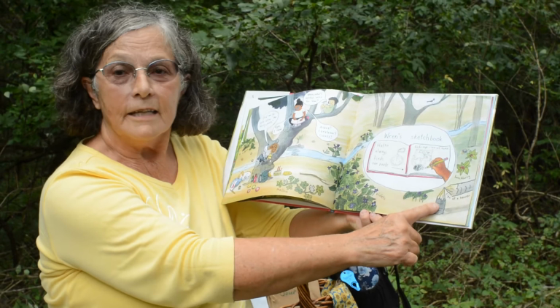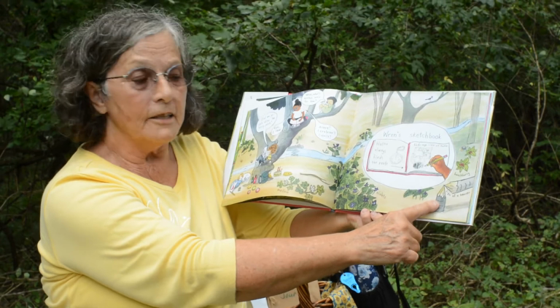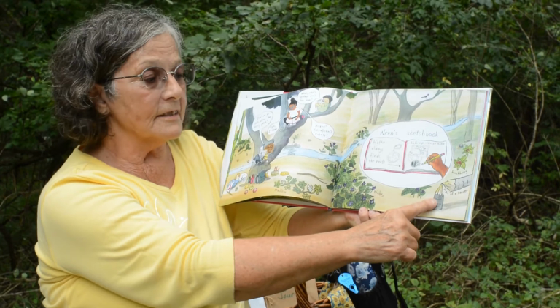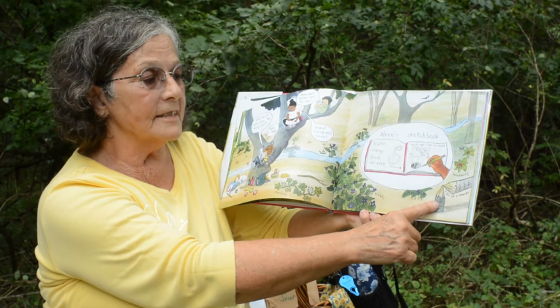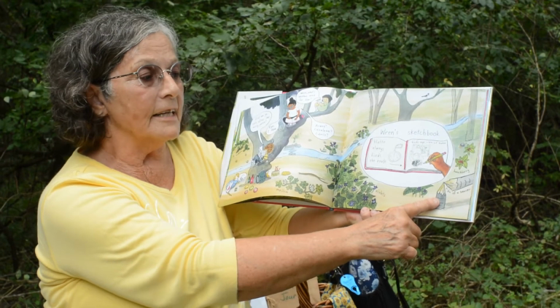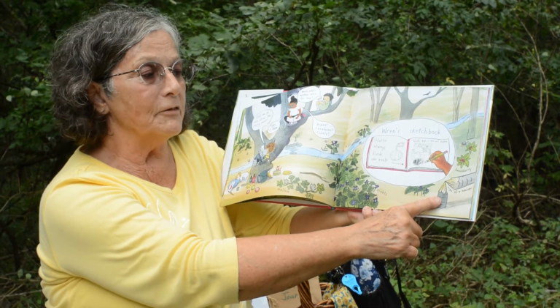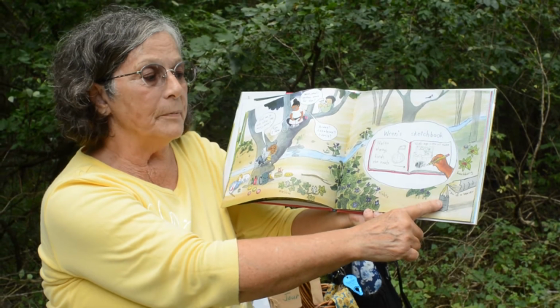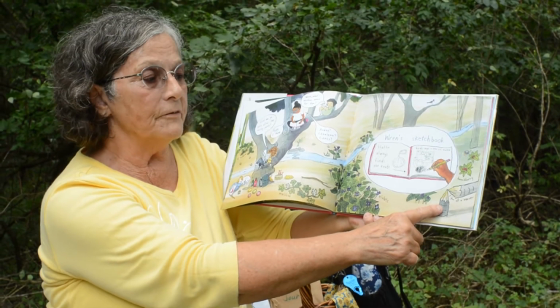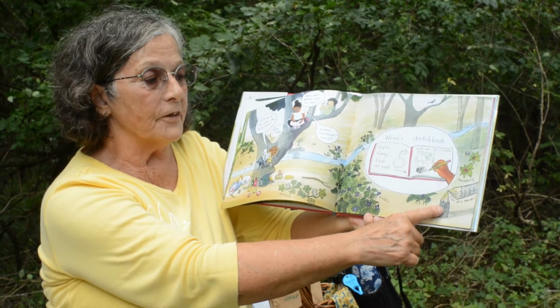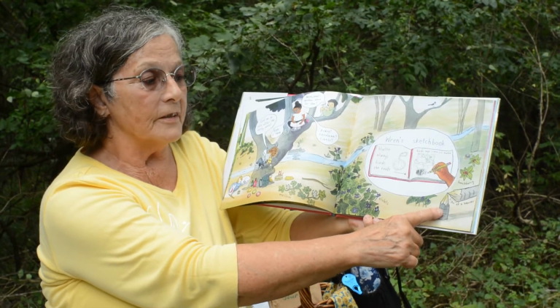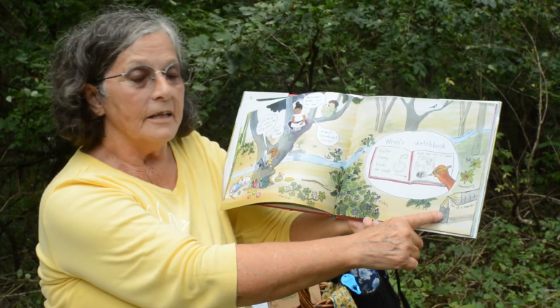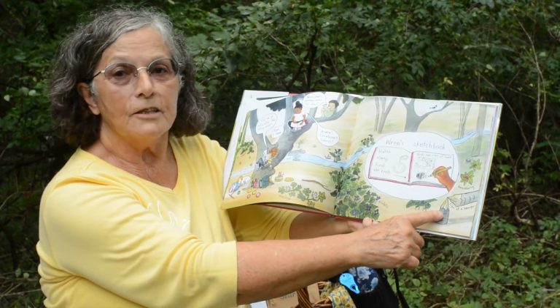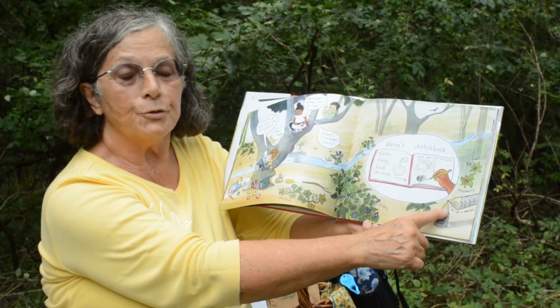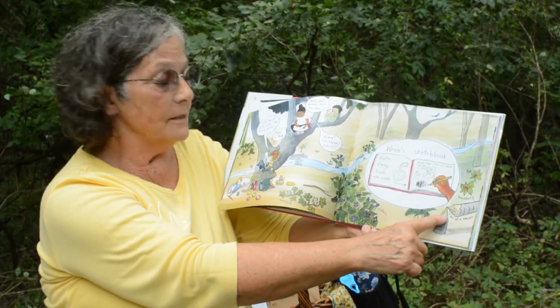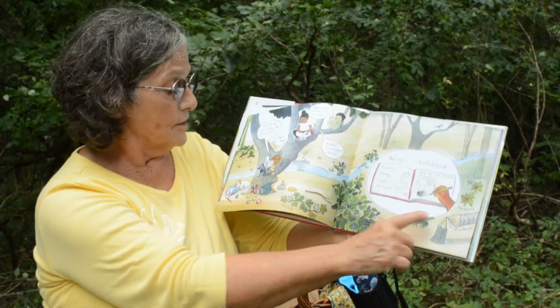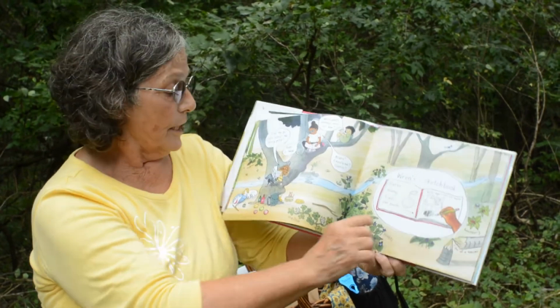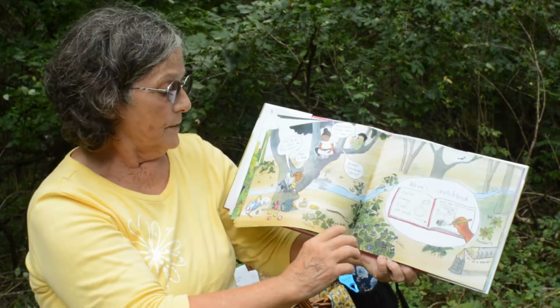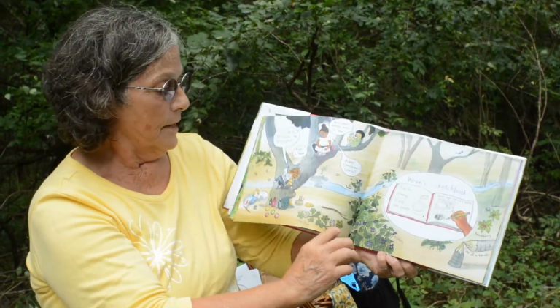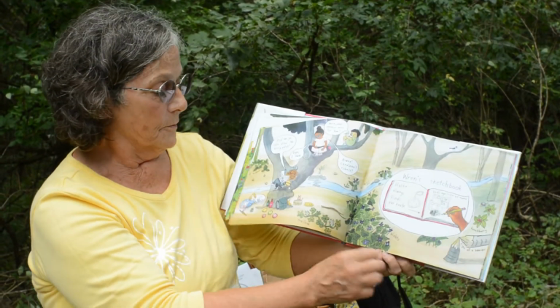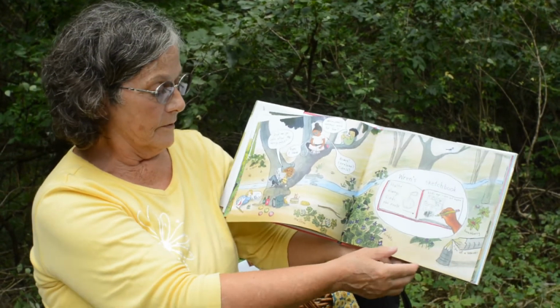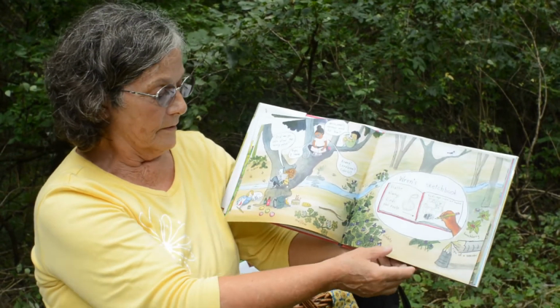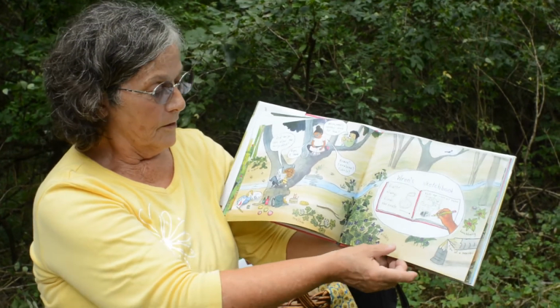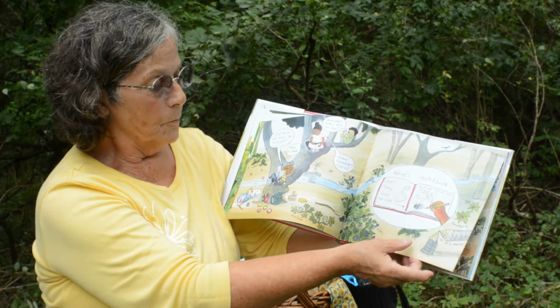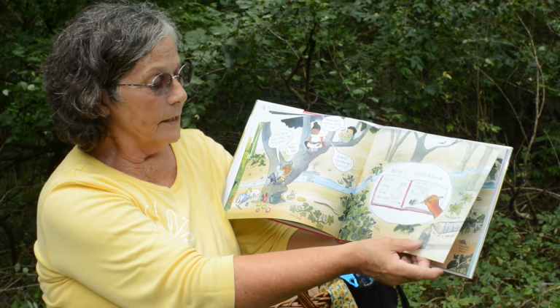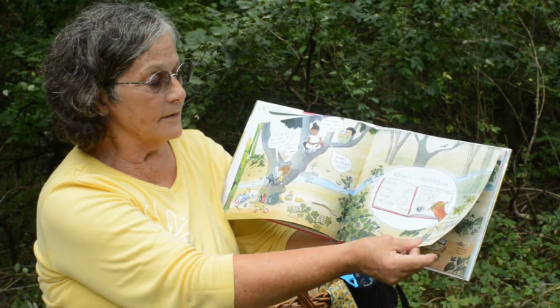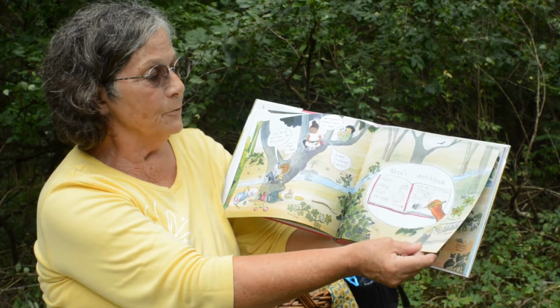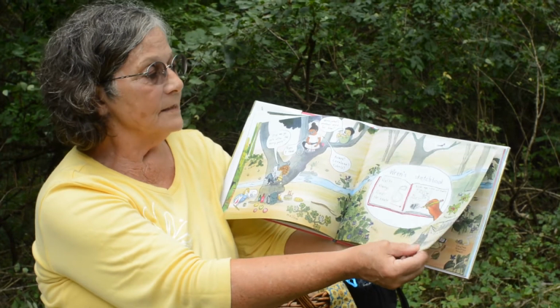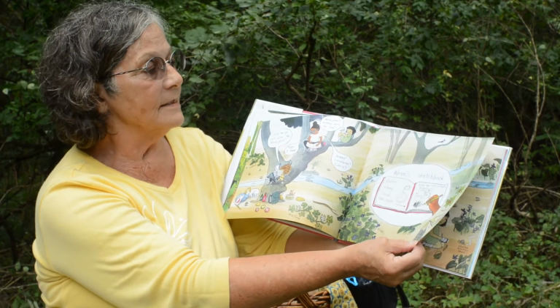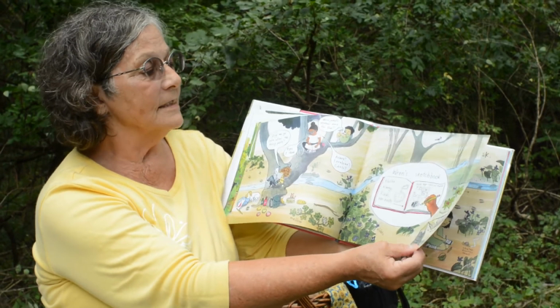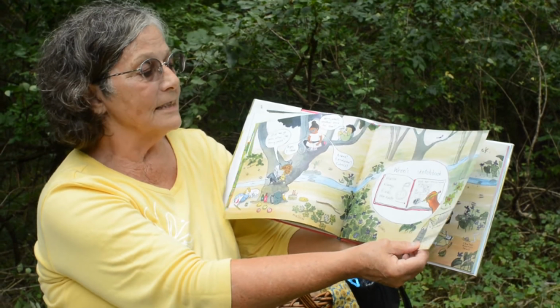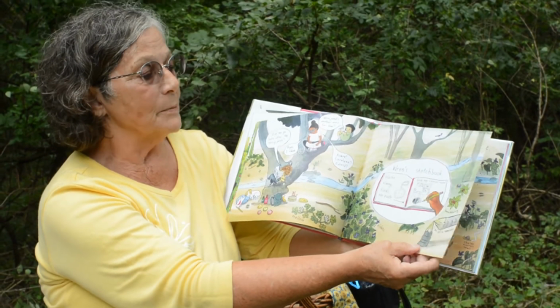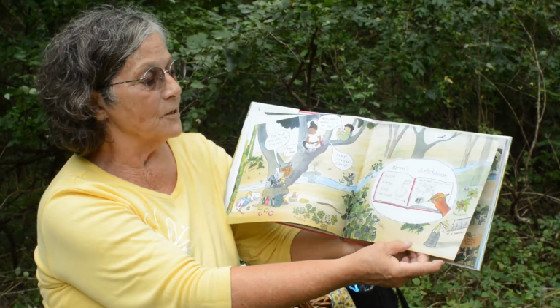Look, here's a sign of a beaver — the tree is chopped down. What else can we see in this picture?